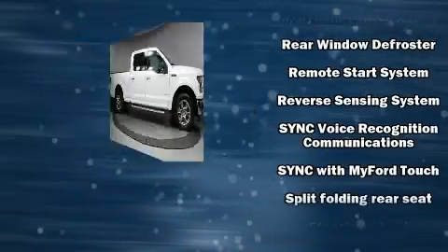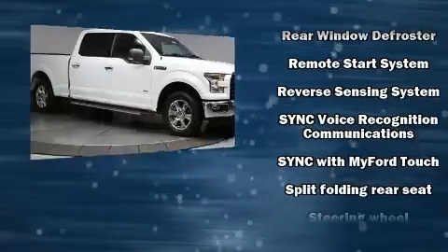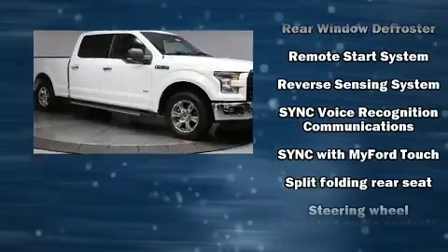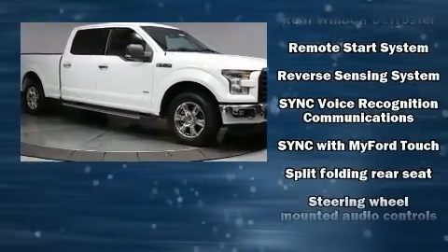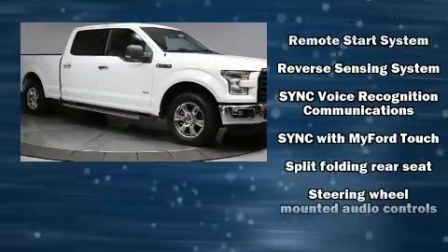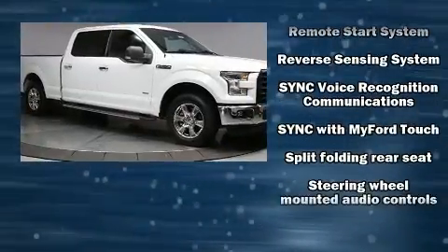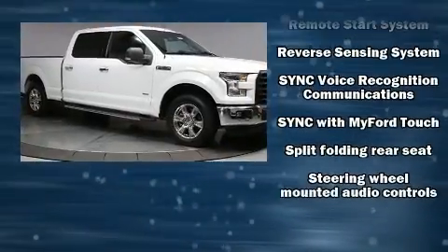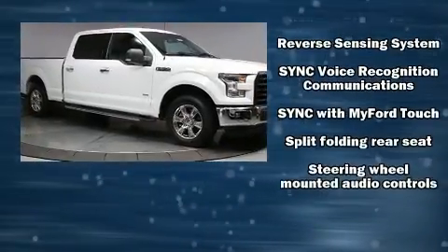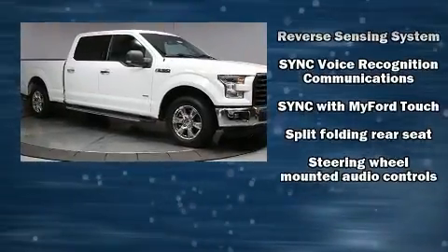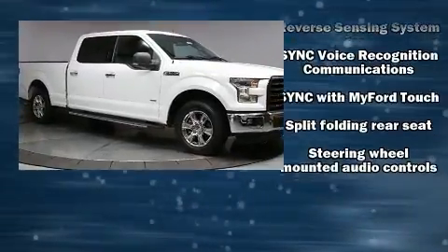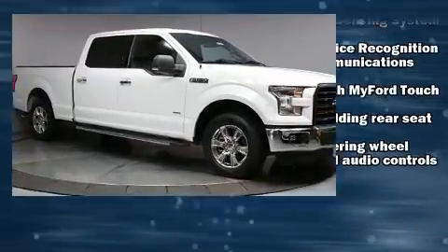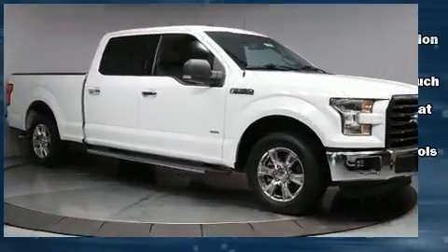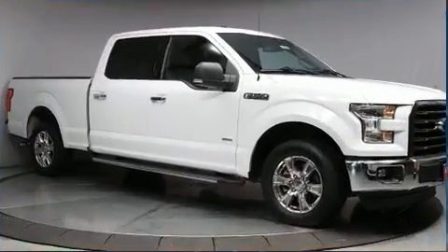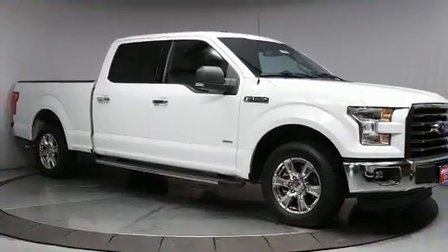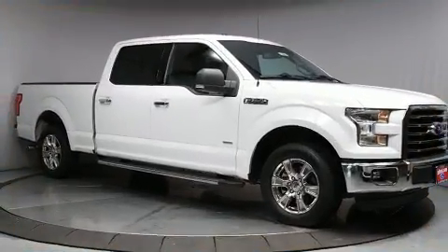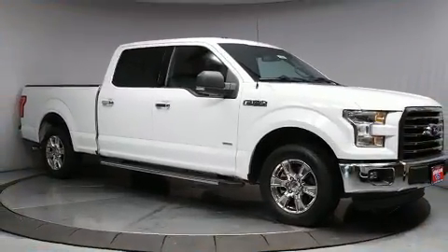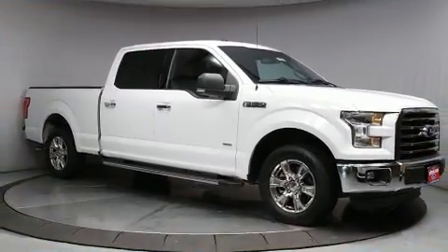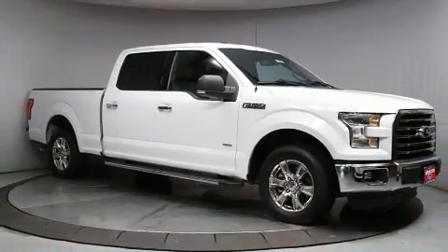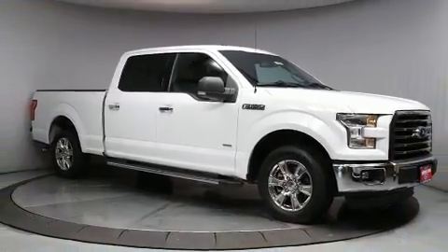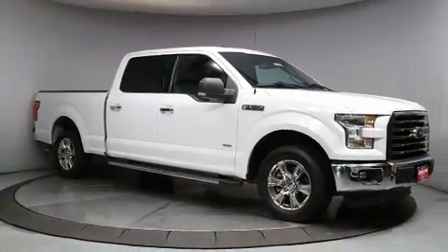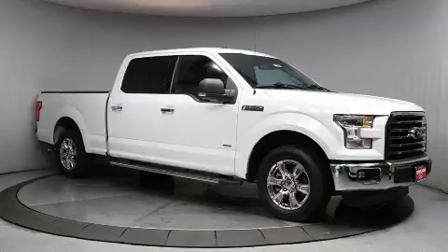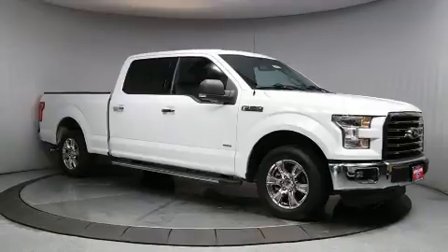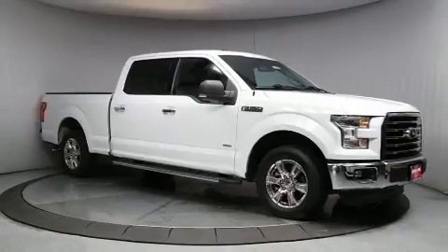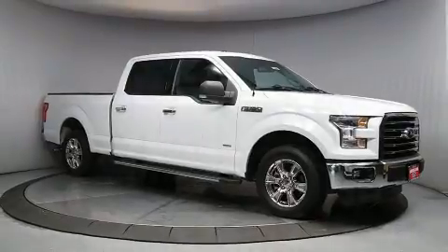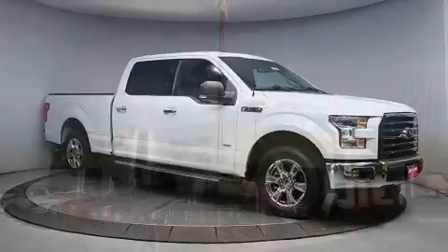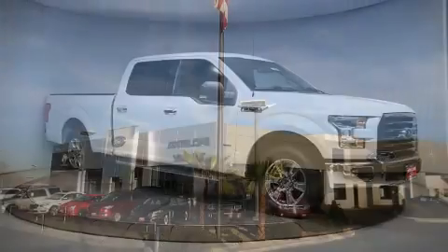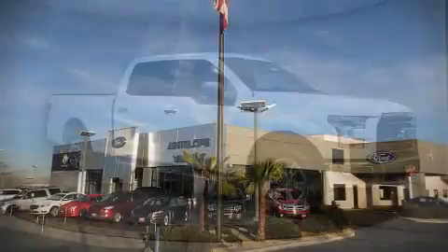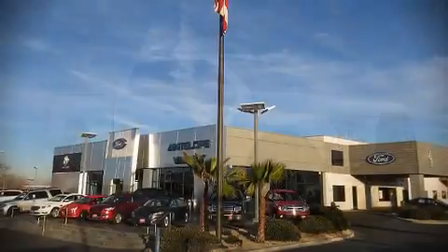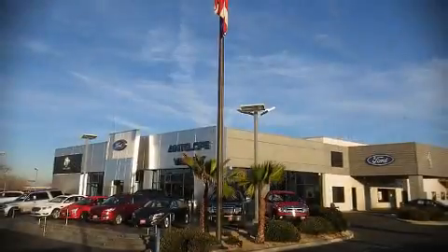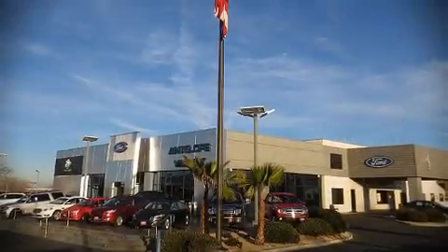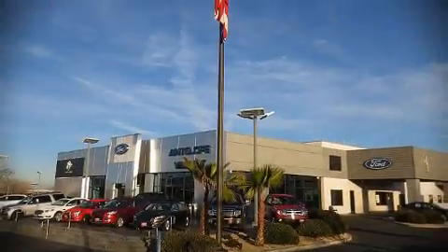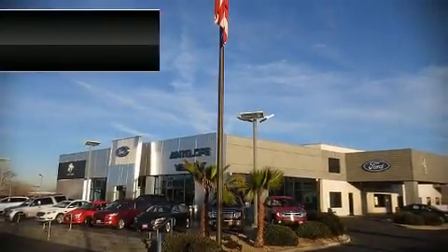We have a skilled and knowledgeable sales staff with many years of experience satisfying our customers' needs.